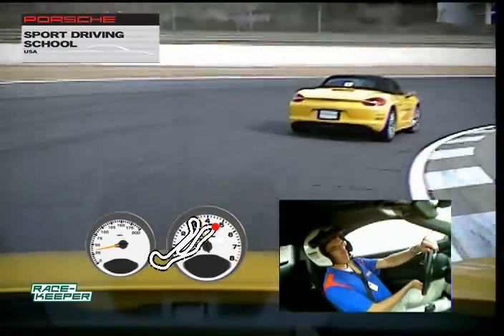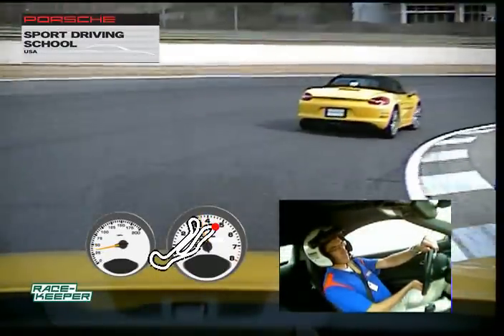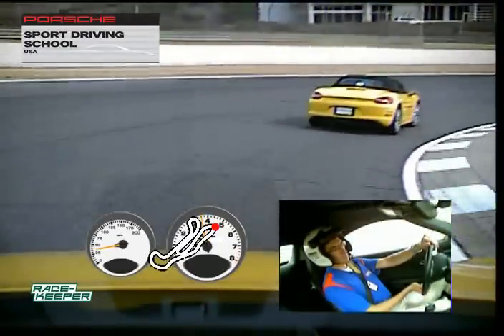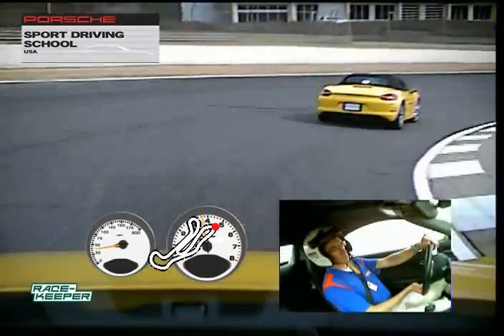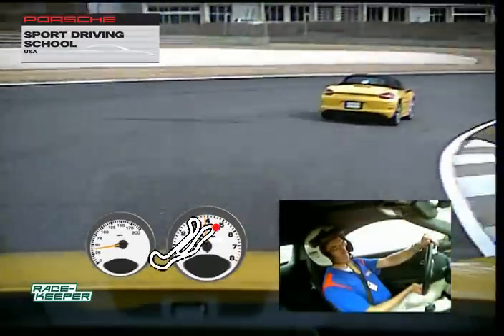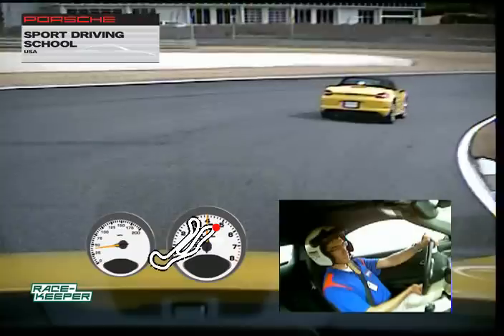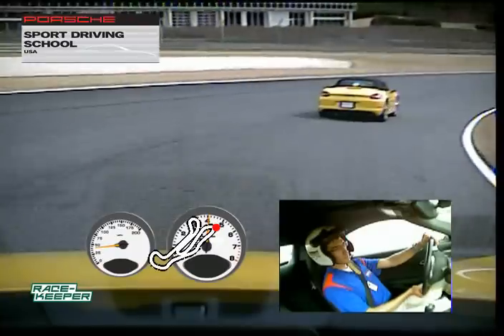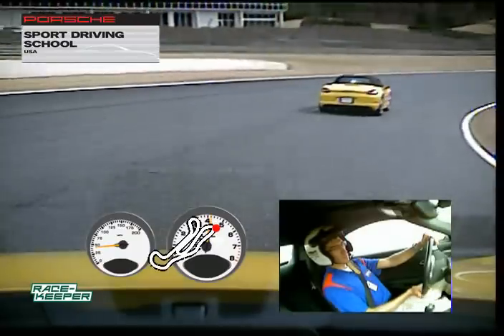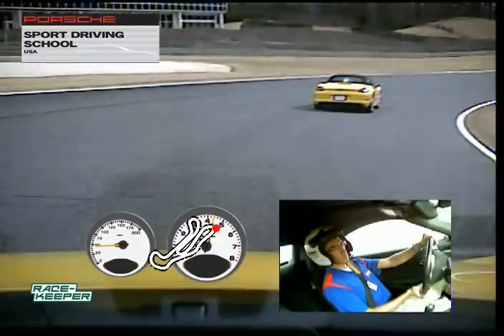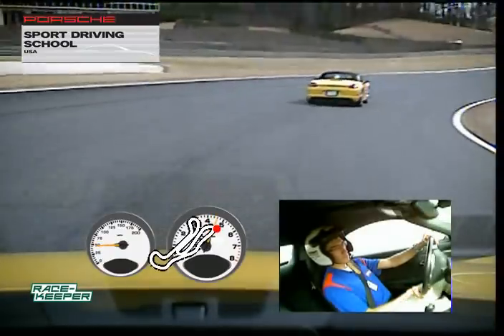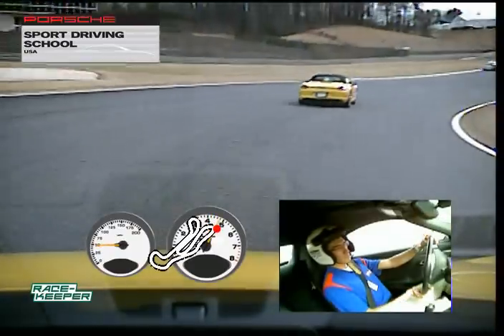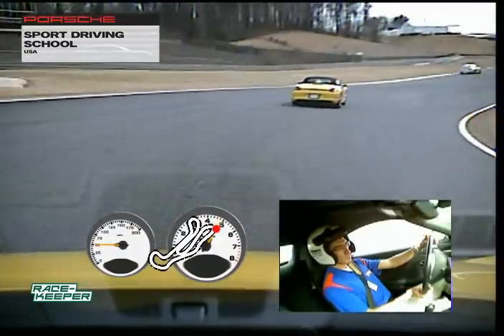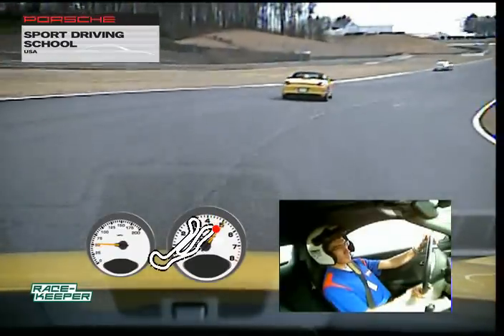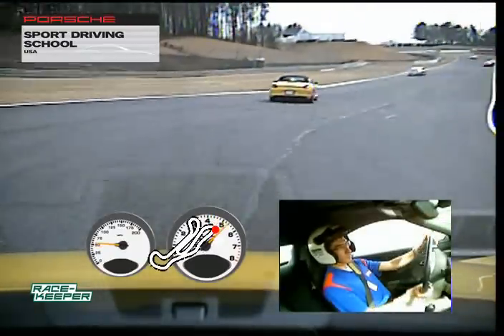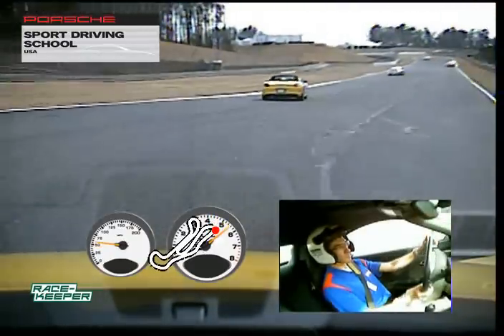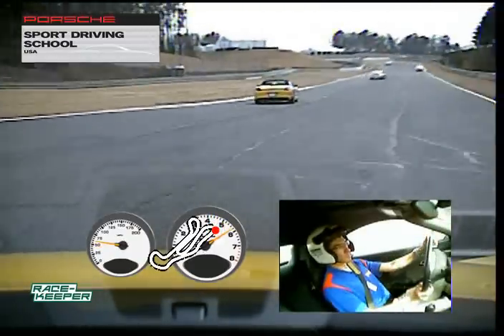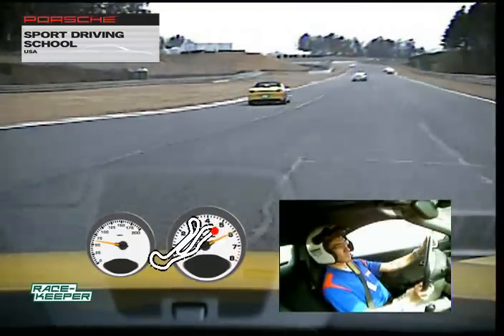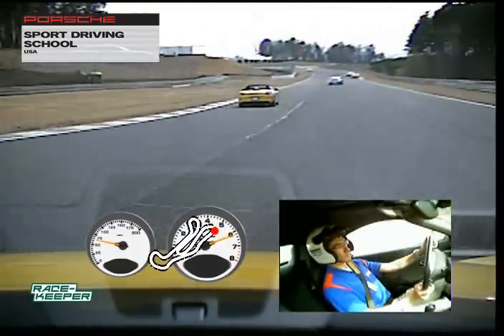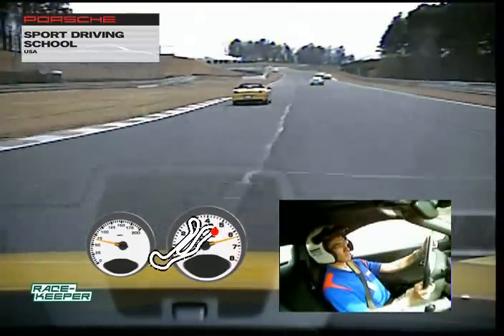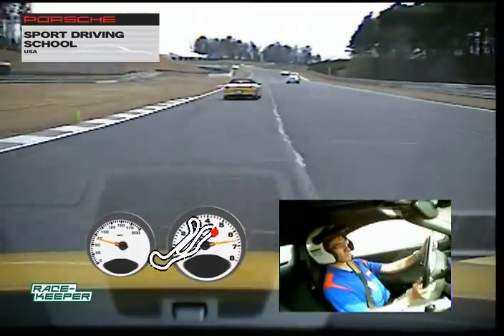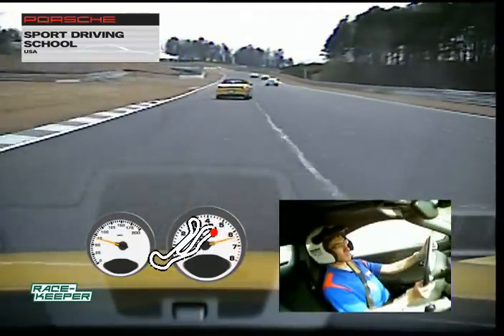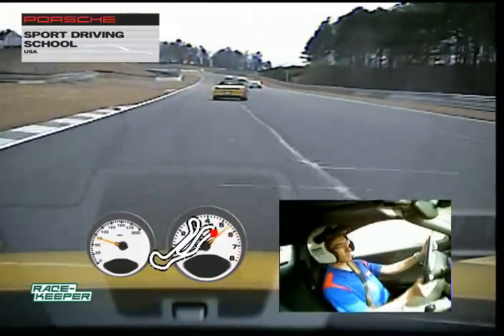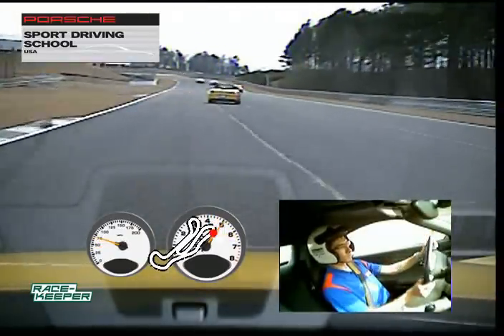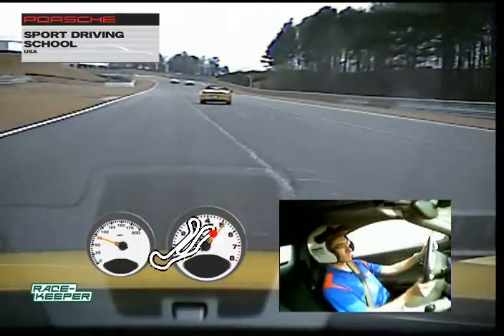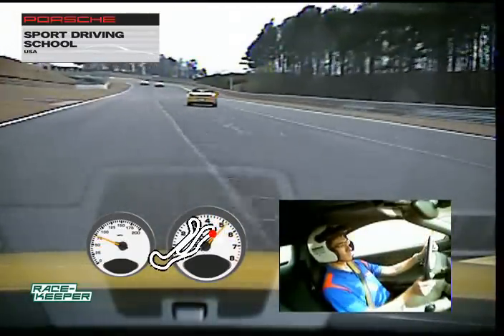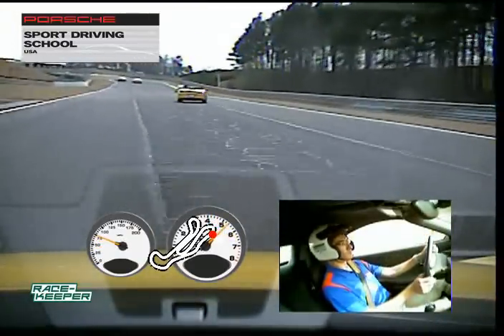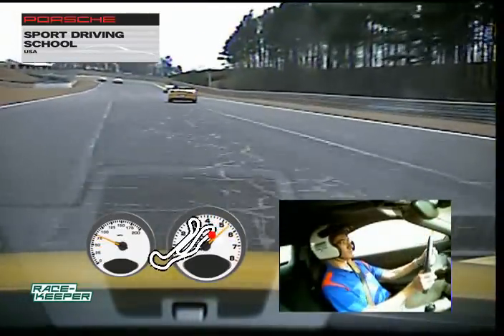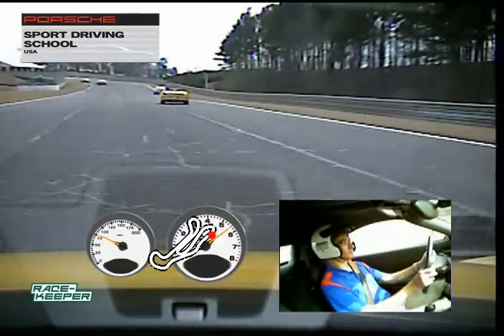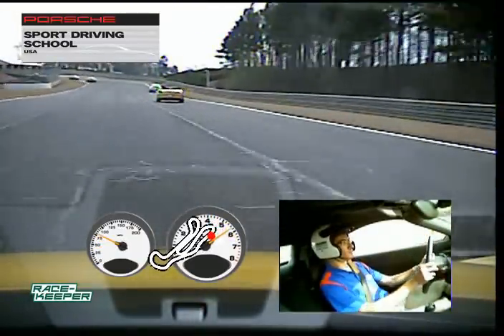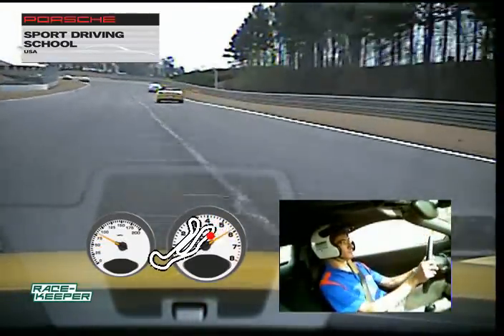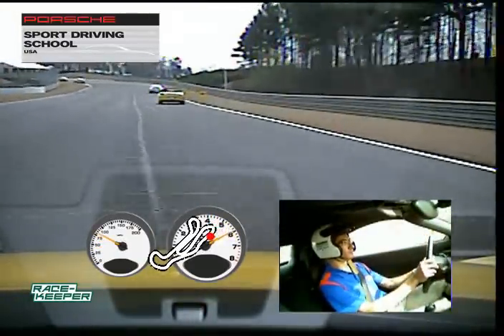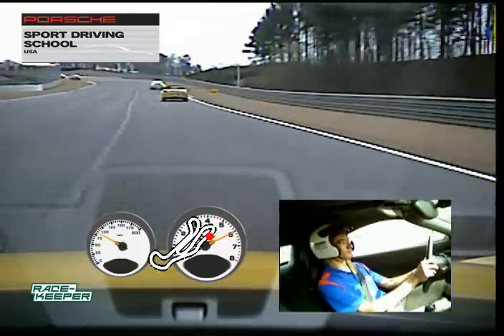We've got a couple of slower groups in front of us here guys, so just be patient as we go by them. The closer we are together now at this point in time, the easier it'll be to pass this group.